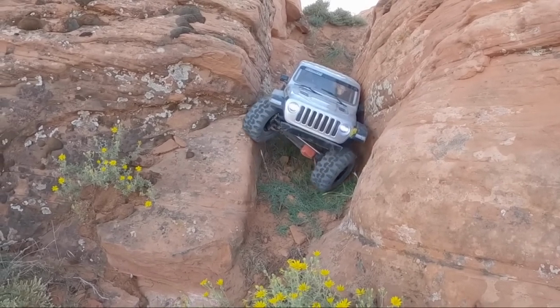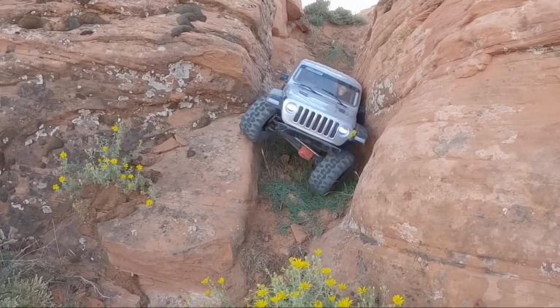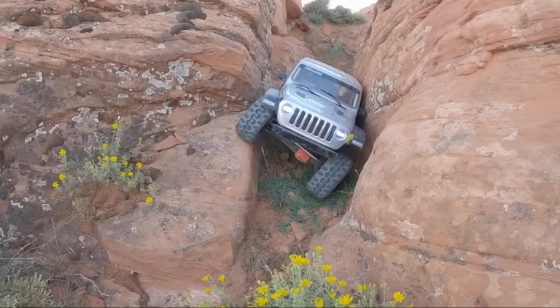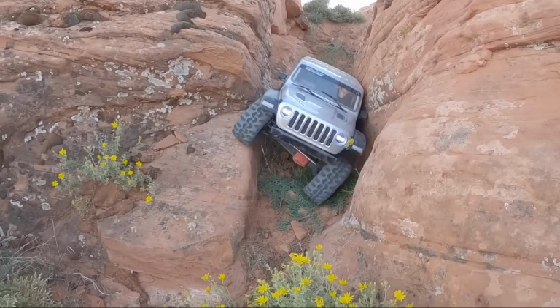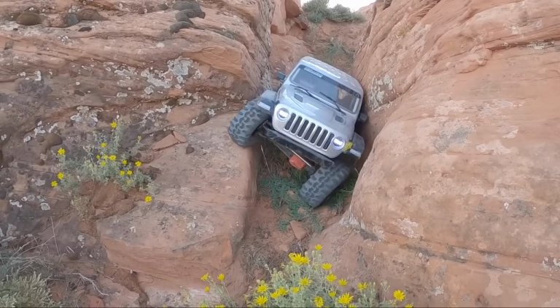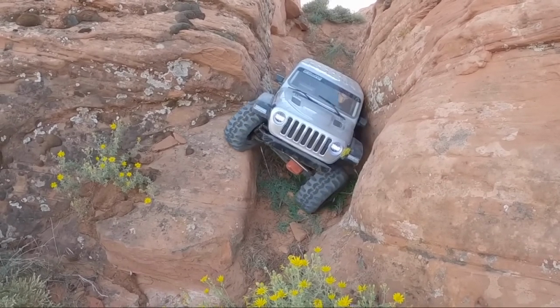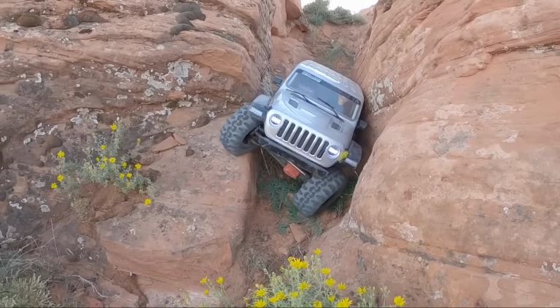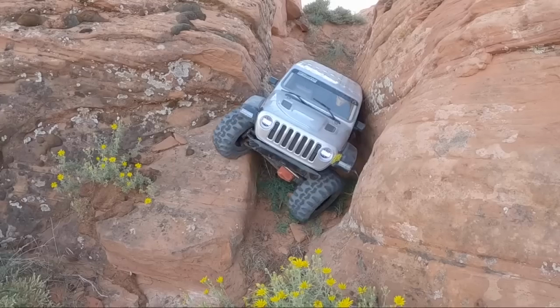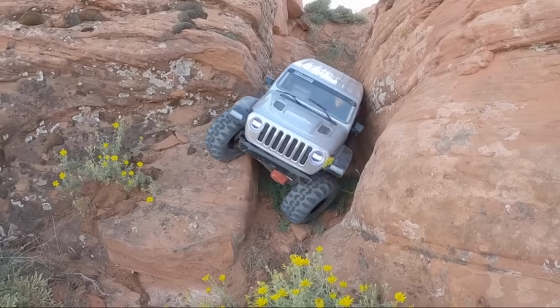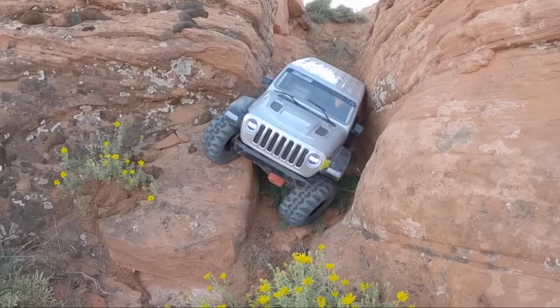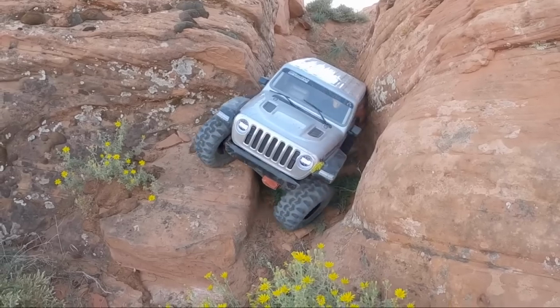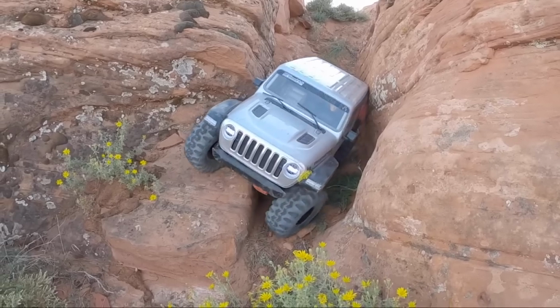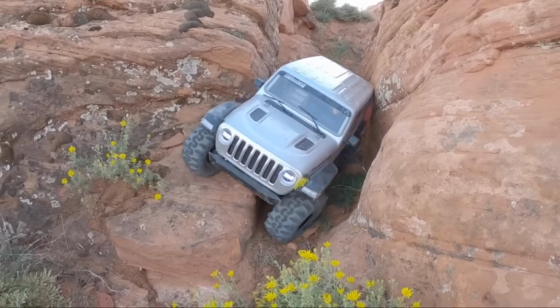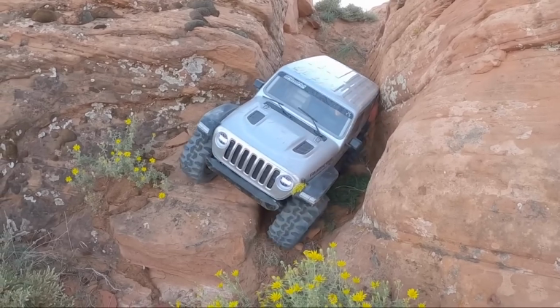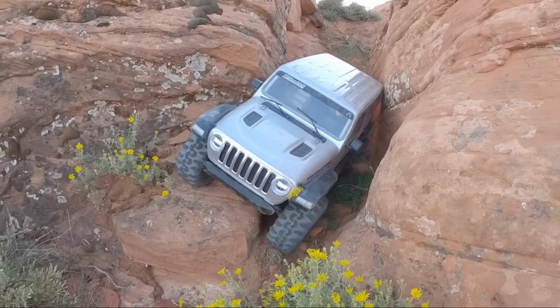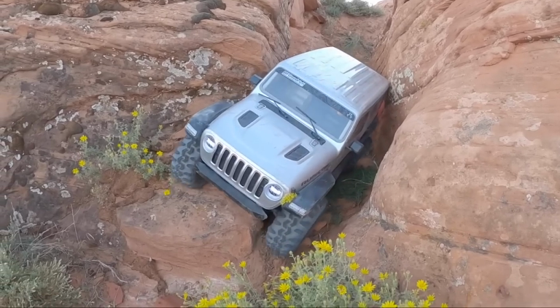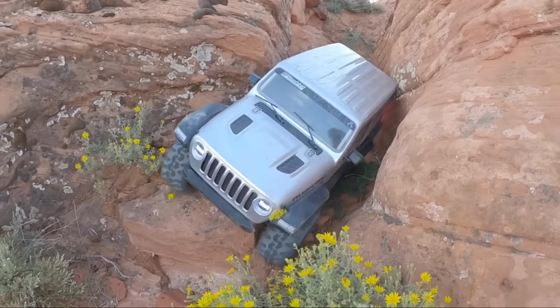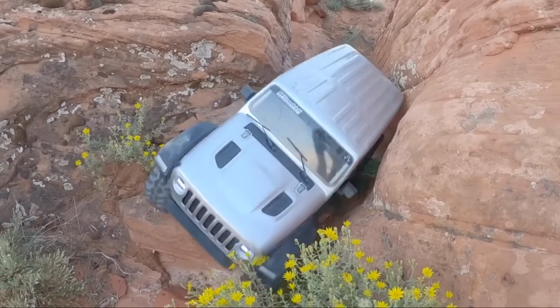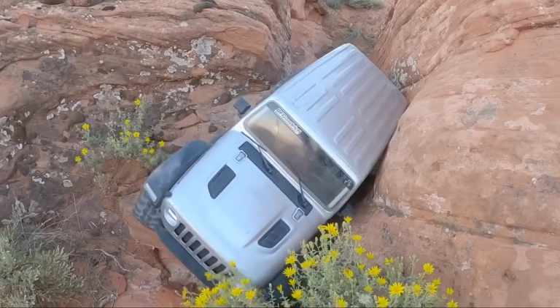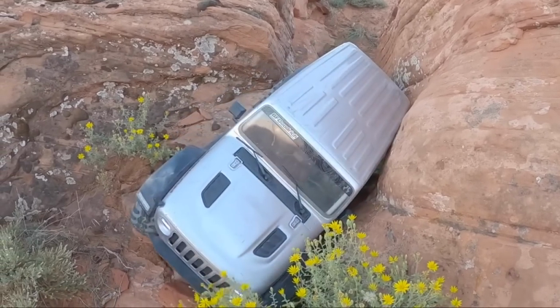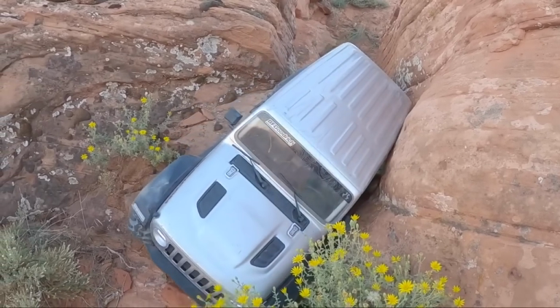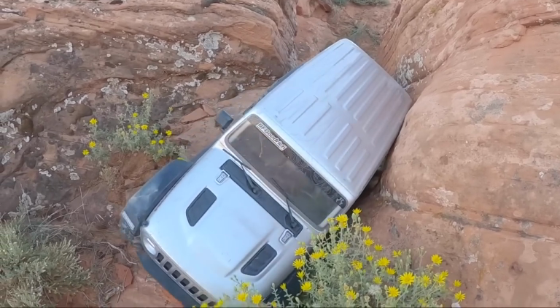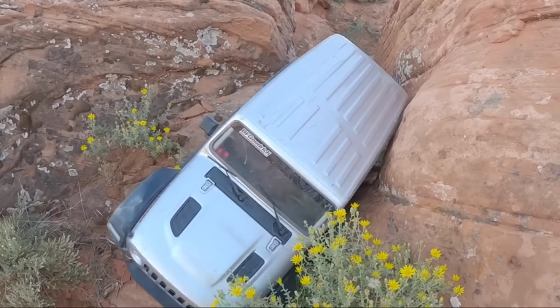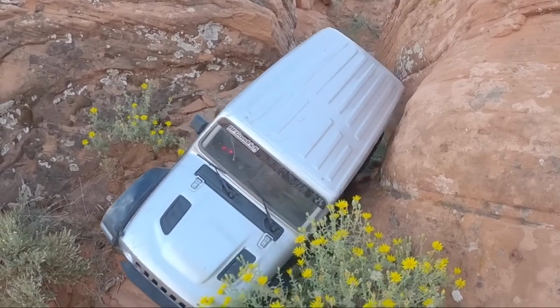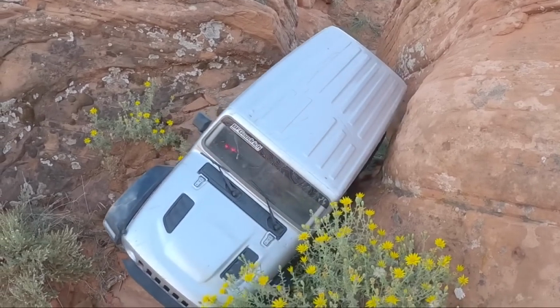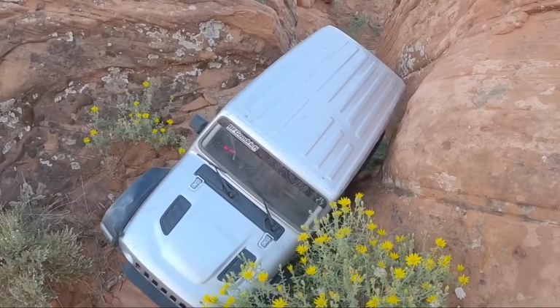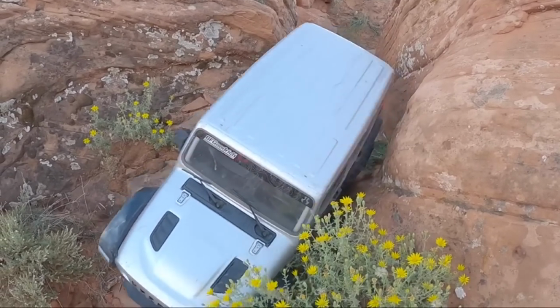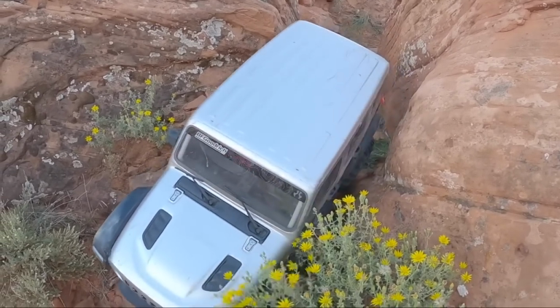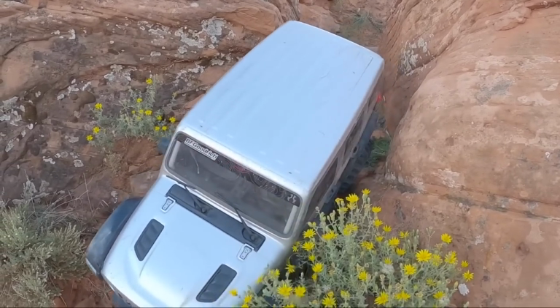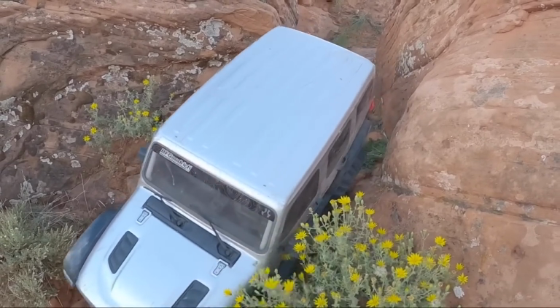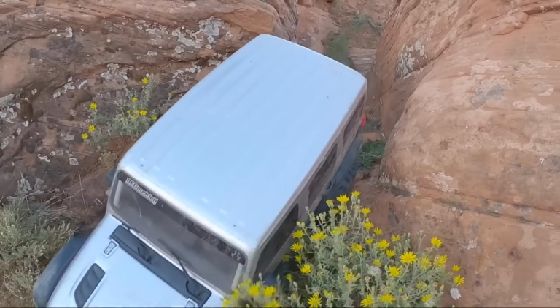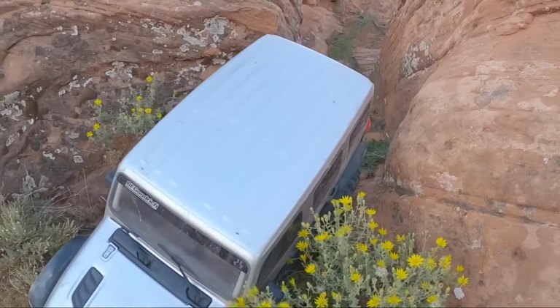The Jeep body's a little bit different through there, but that's all right — she got it done.